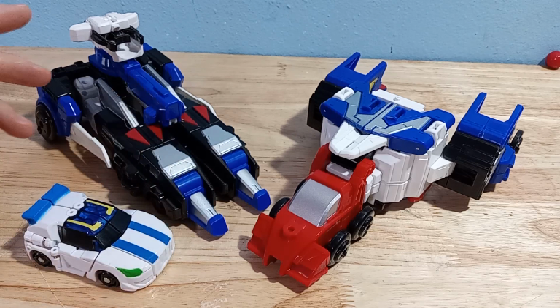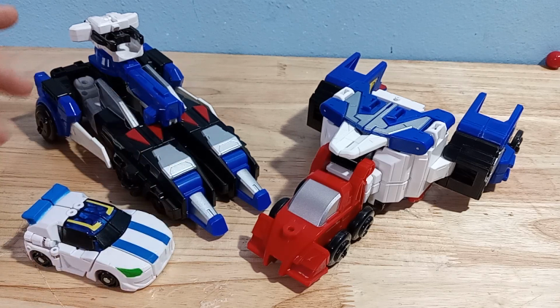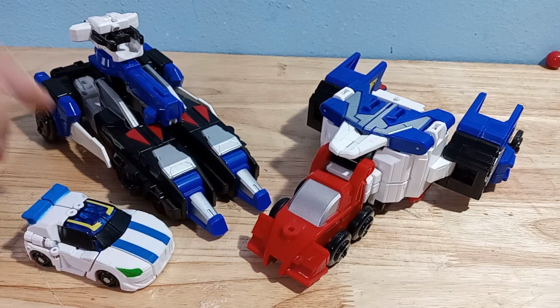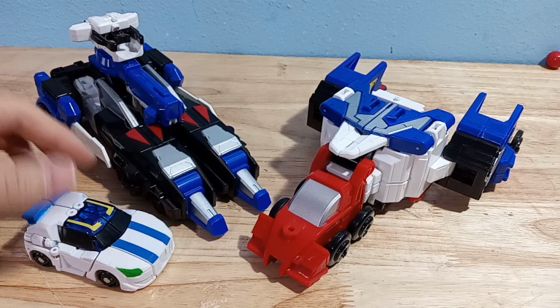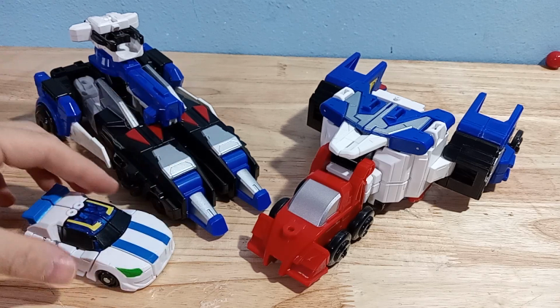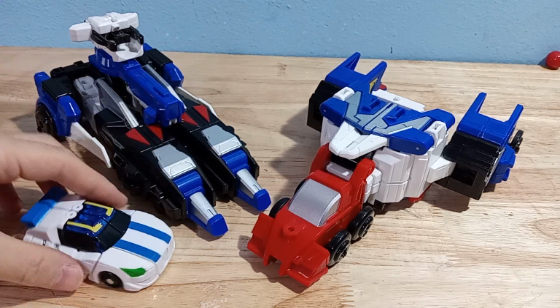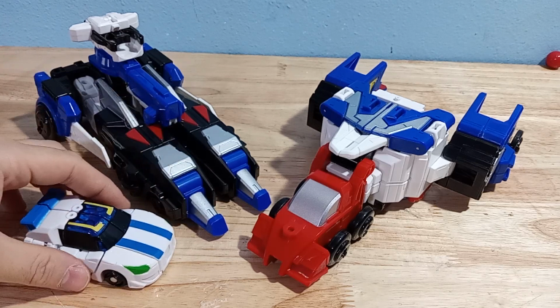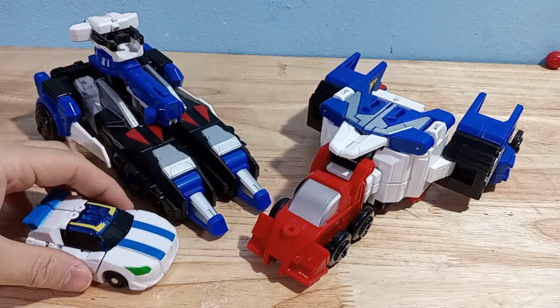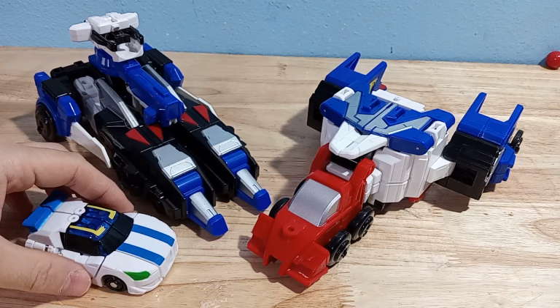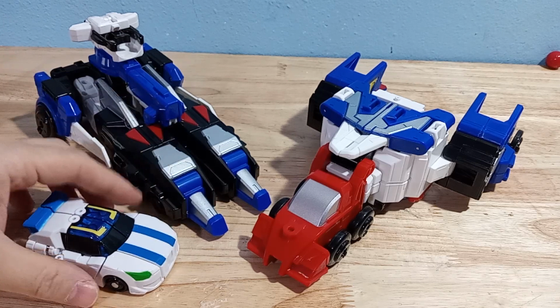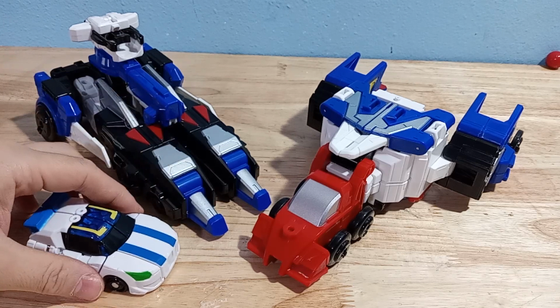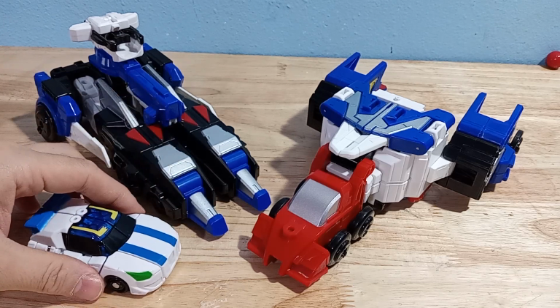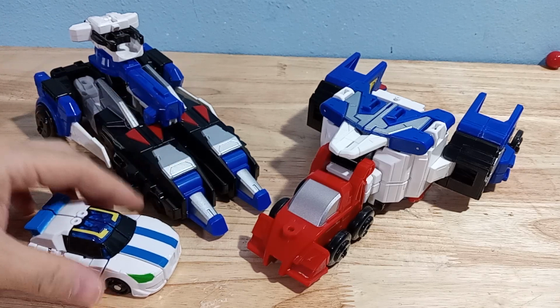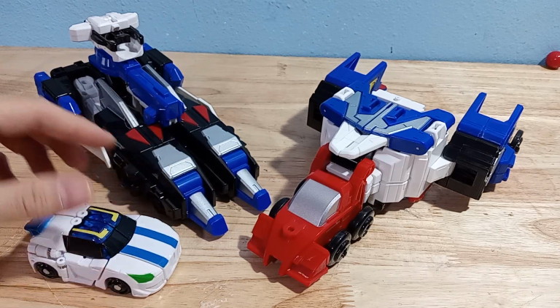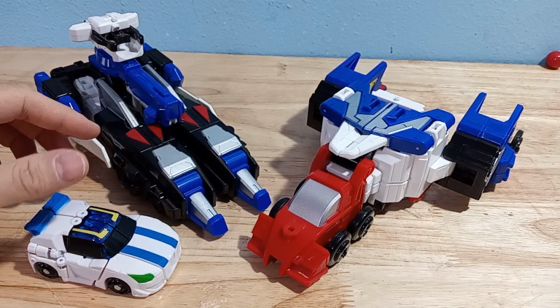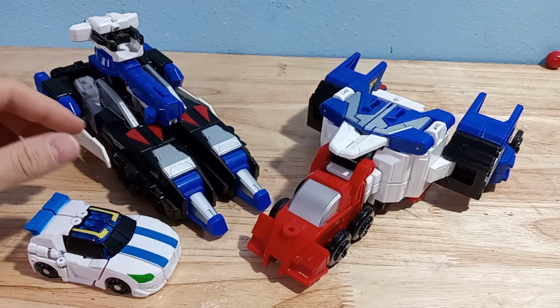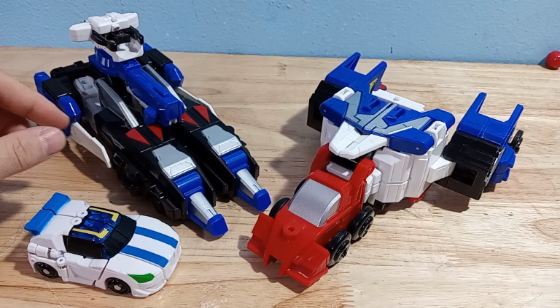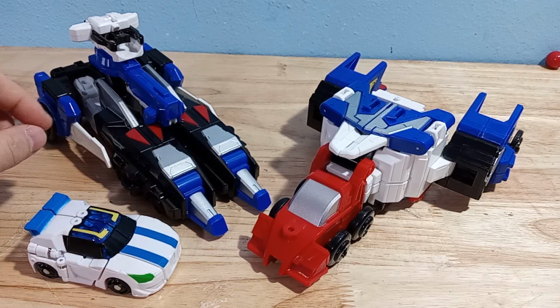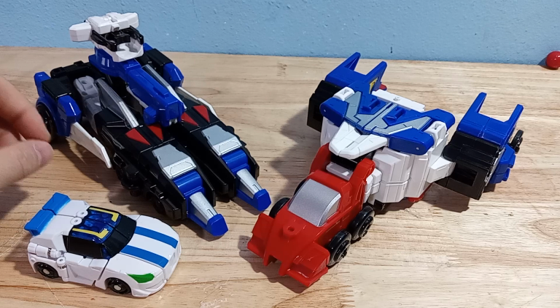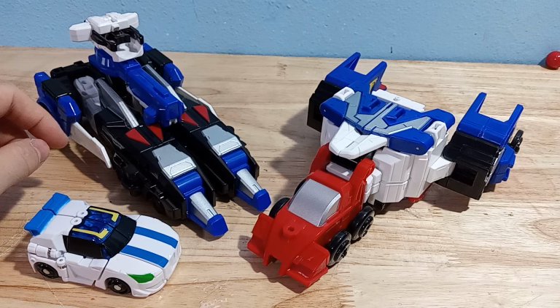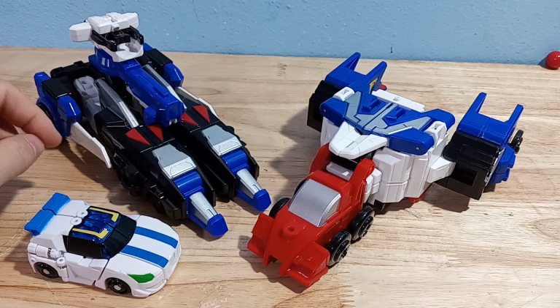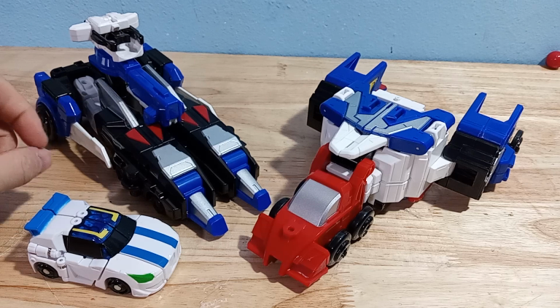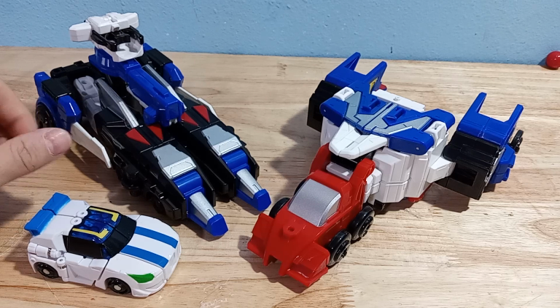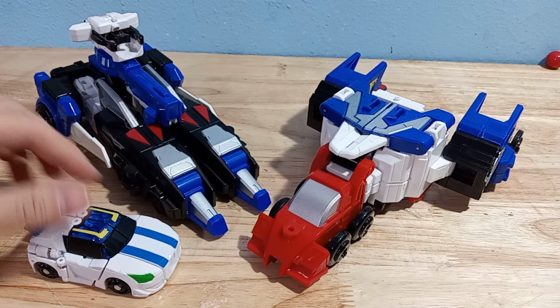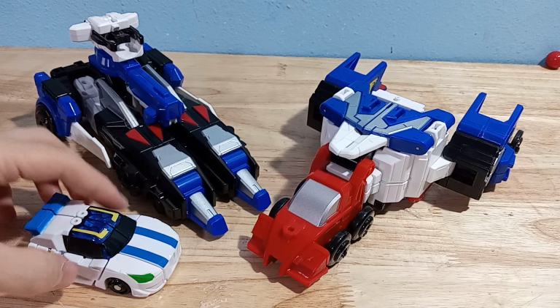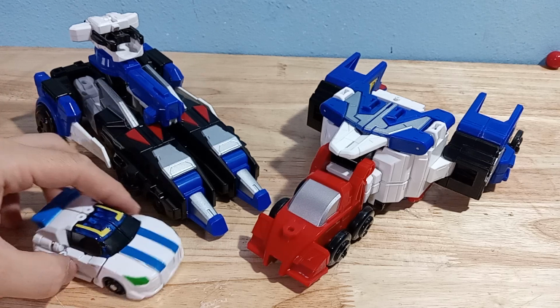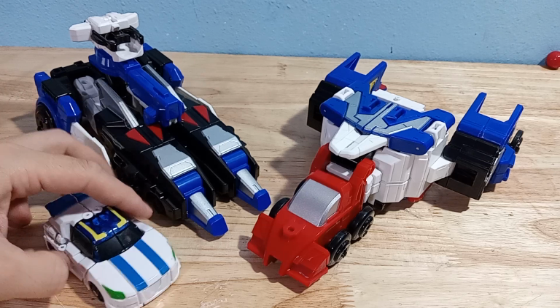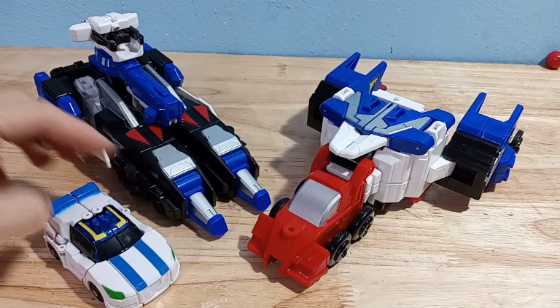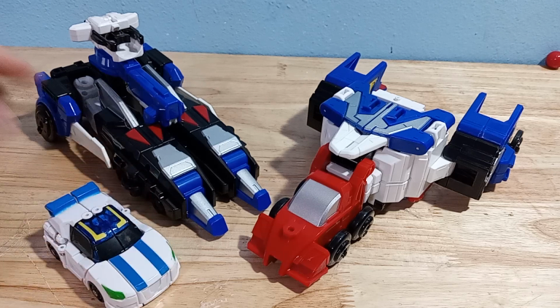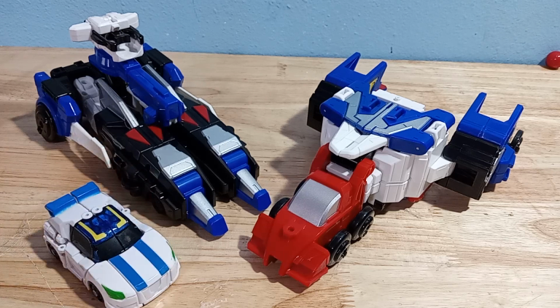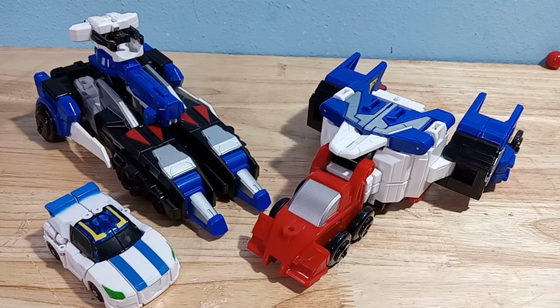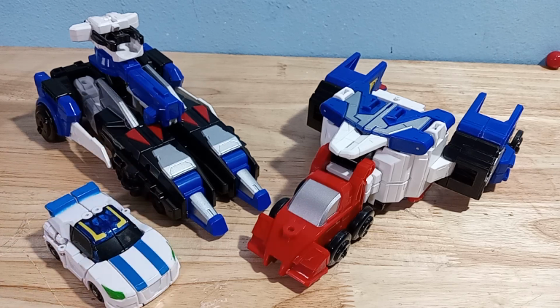I got this guy on G Market — it was about $80 after shipping, which I think is a pretty good deal for these figures. You can also check my eBay listings; there's a good chance these guys will end up on there.